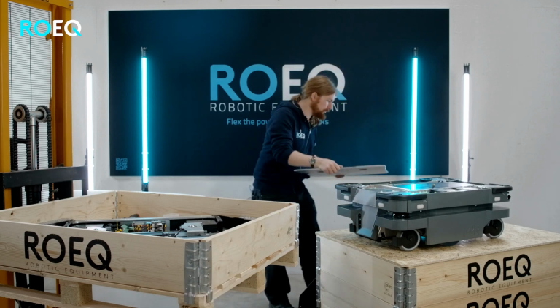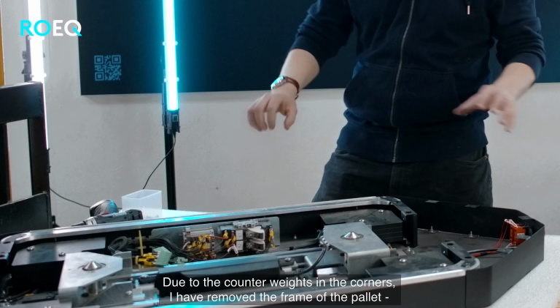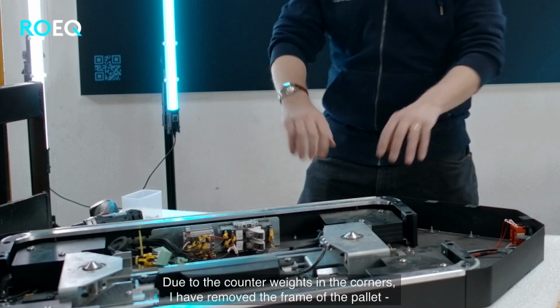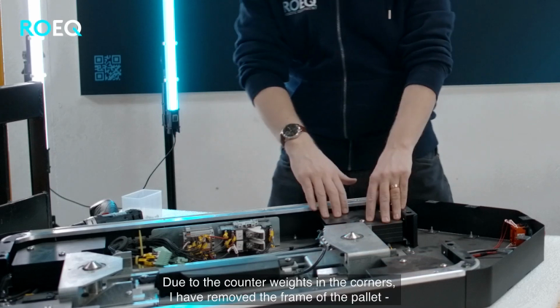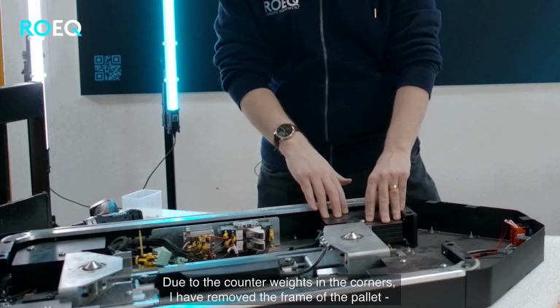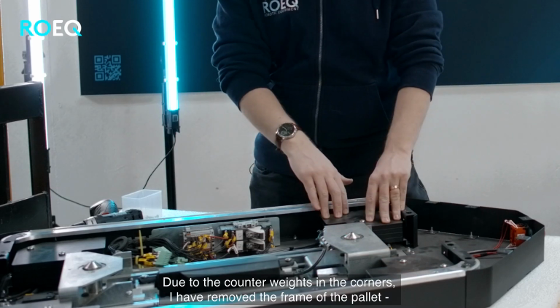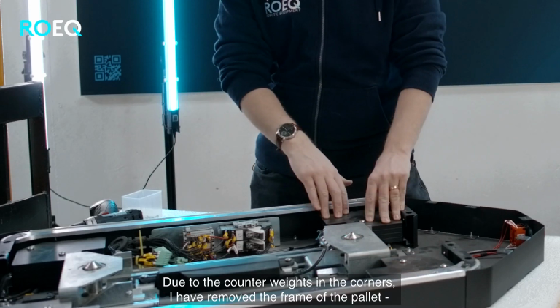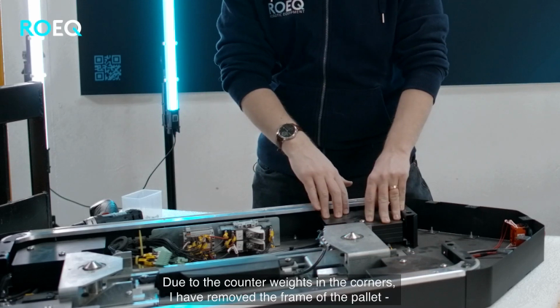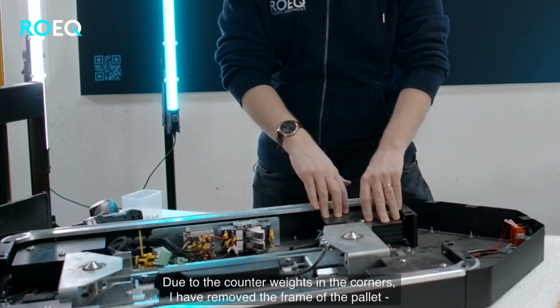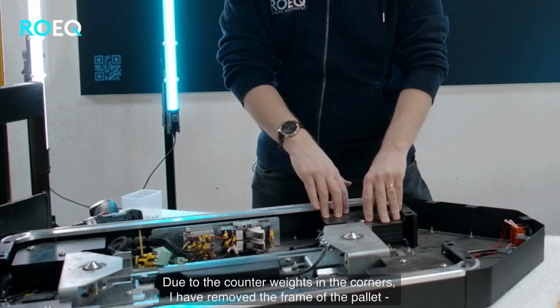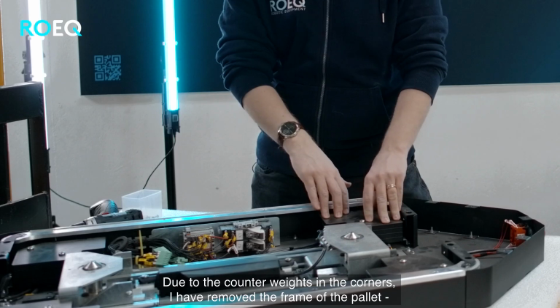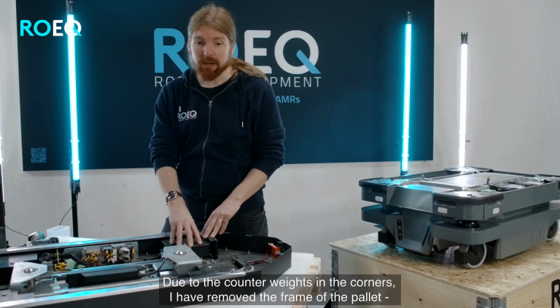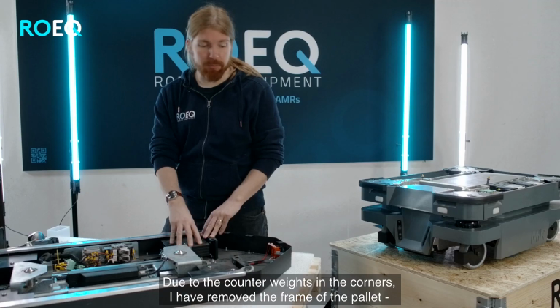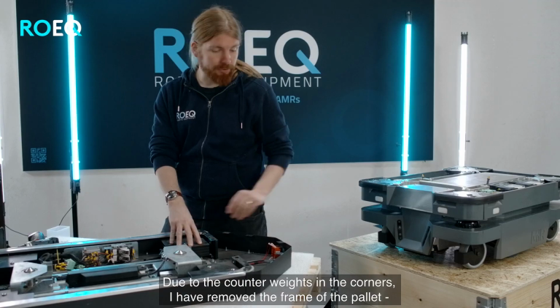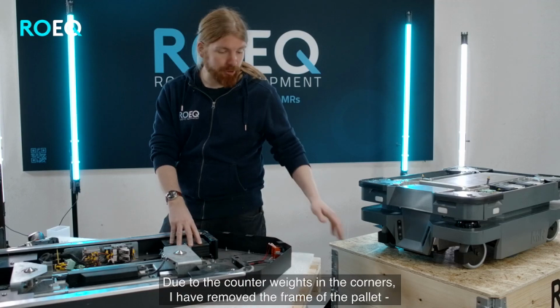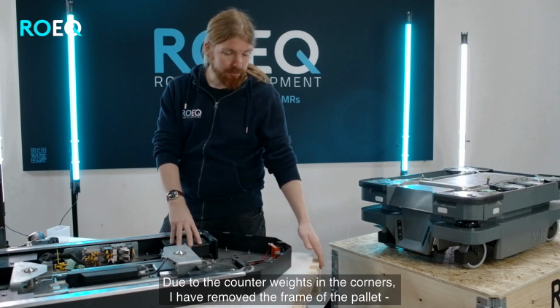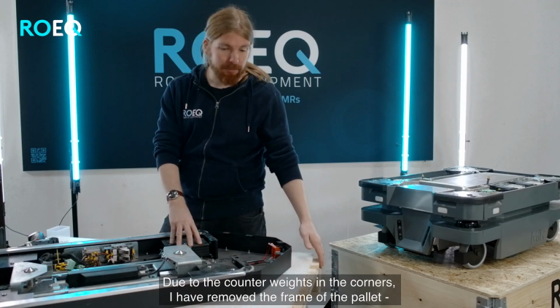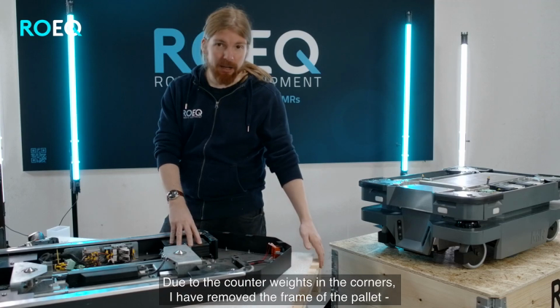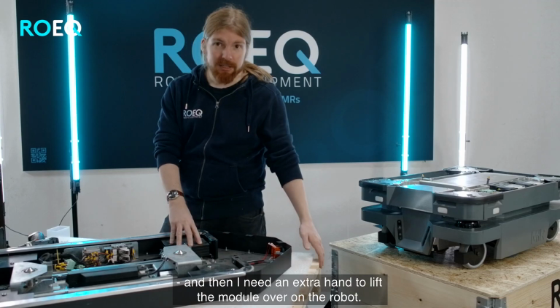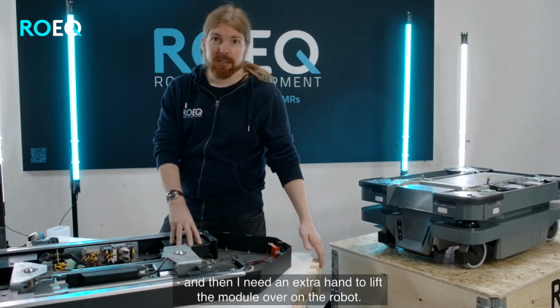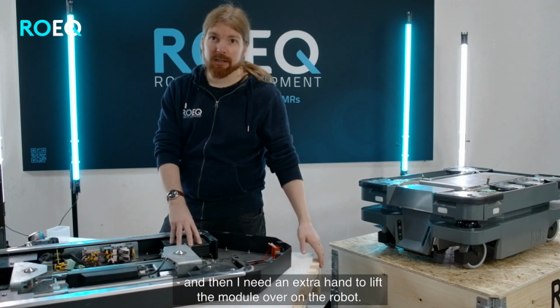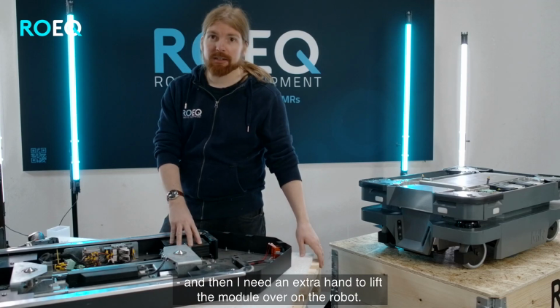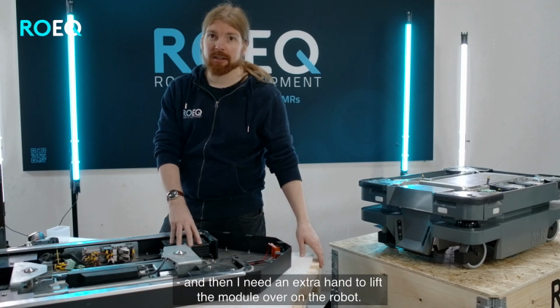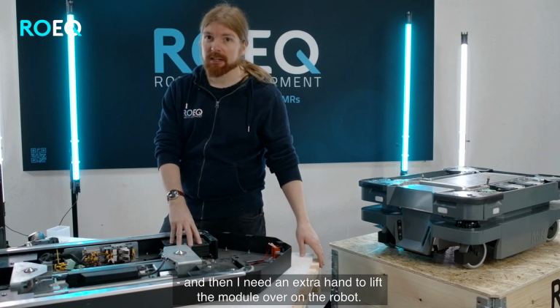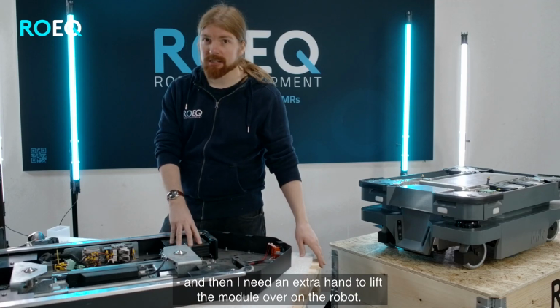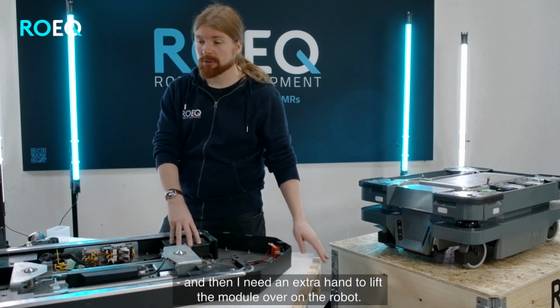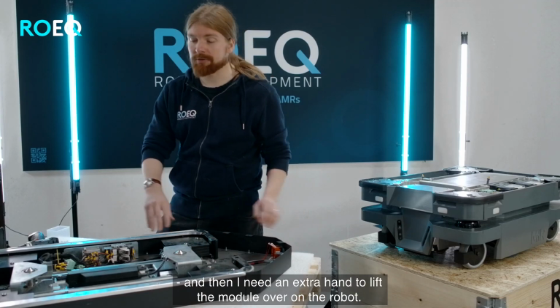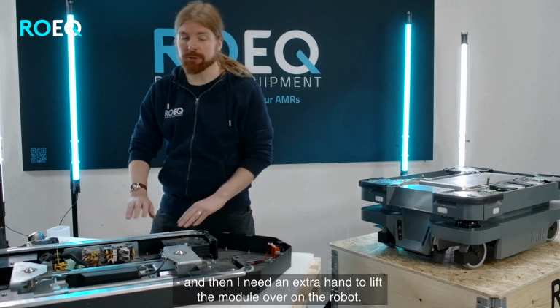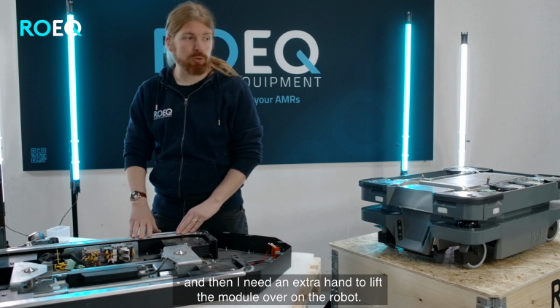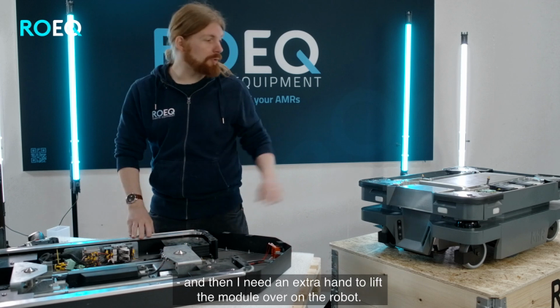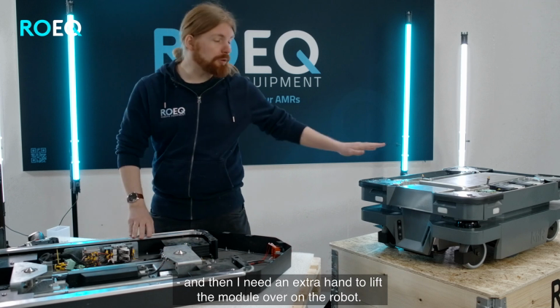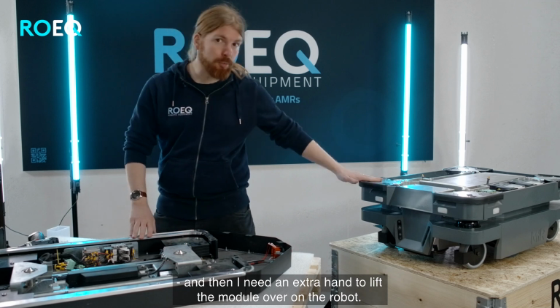Due to the counterweights here in the corners I removed the frame of the pallet. Then I need an extra hand to lift the module over onto the robot.